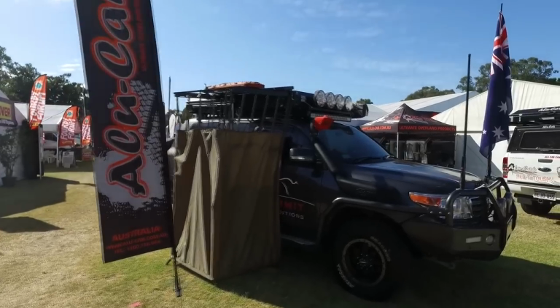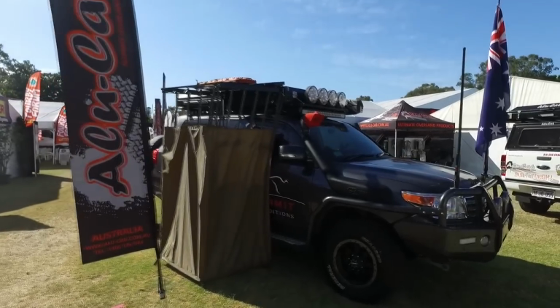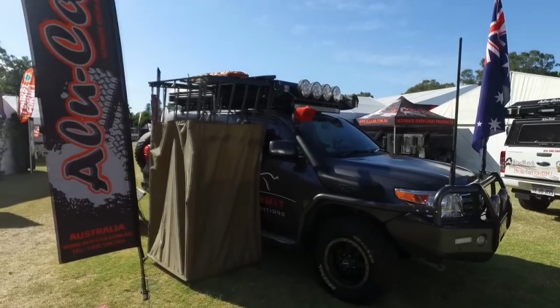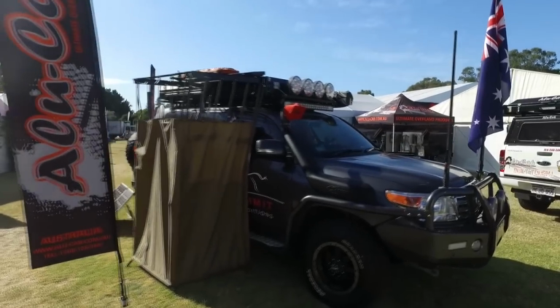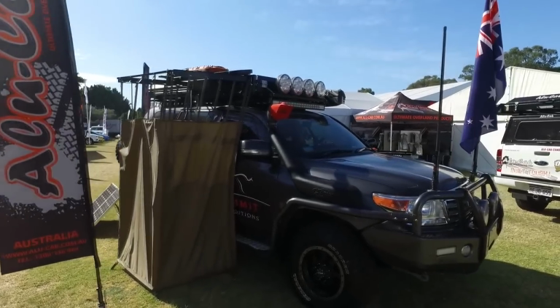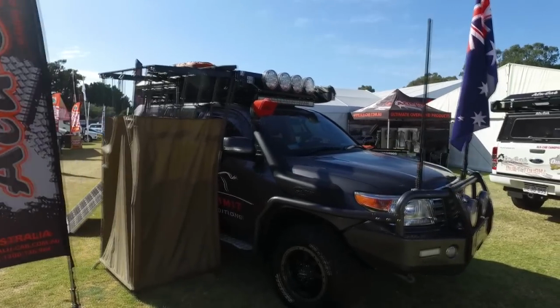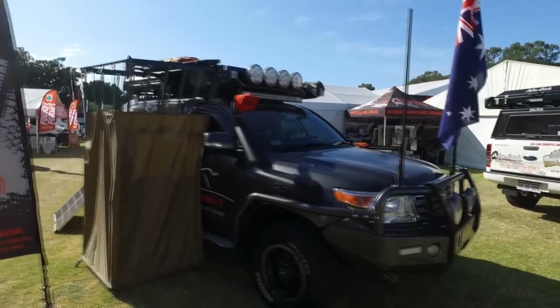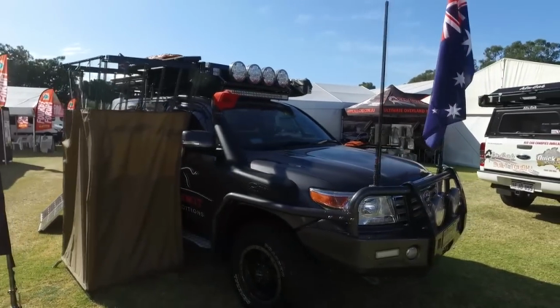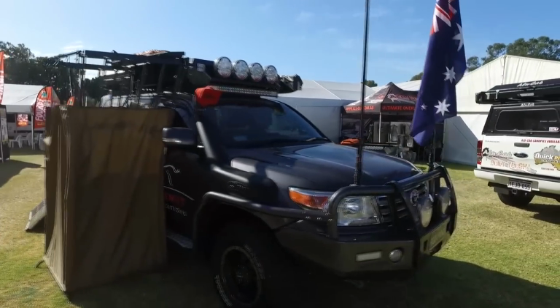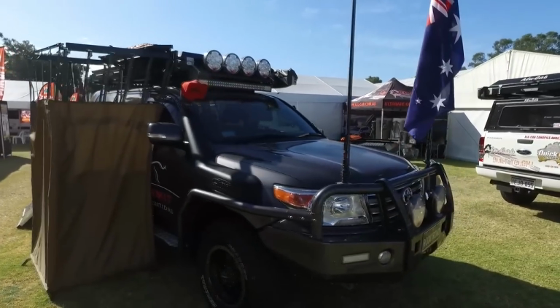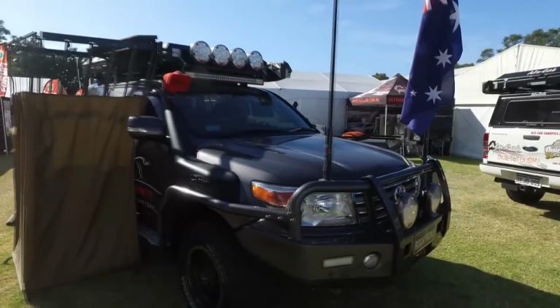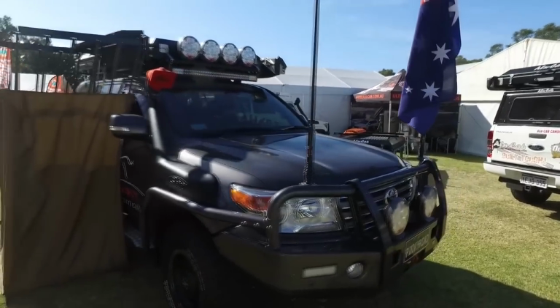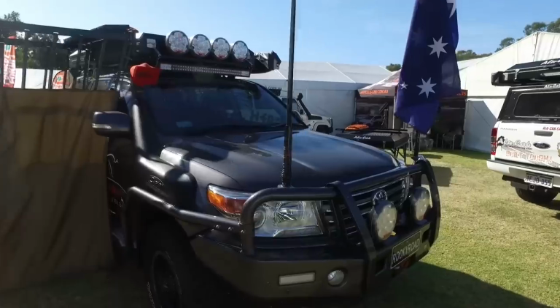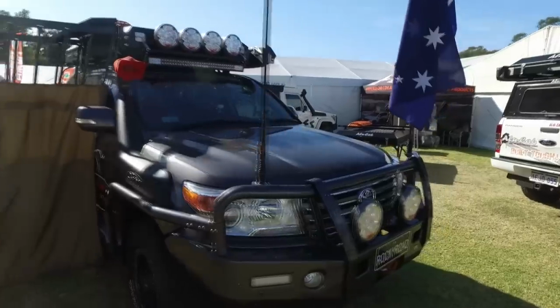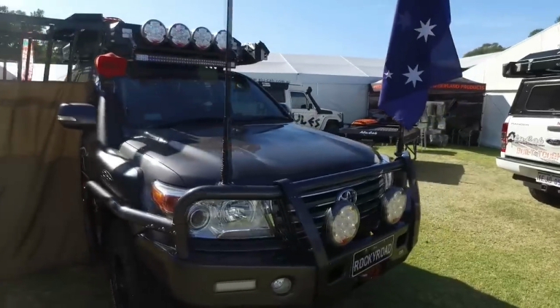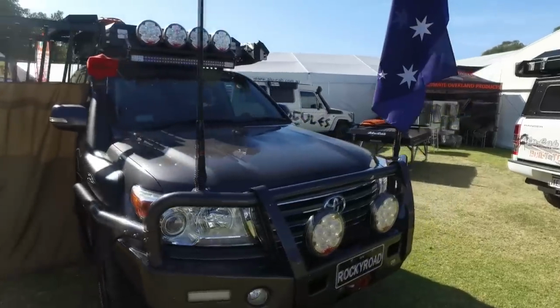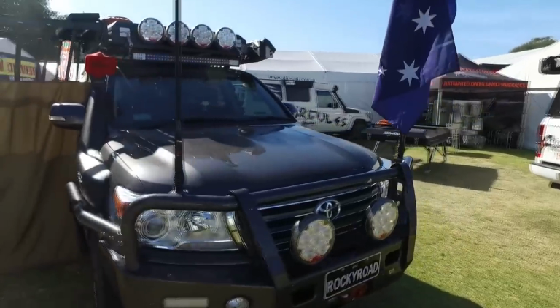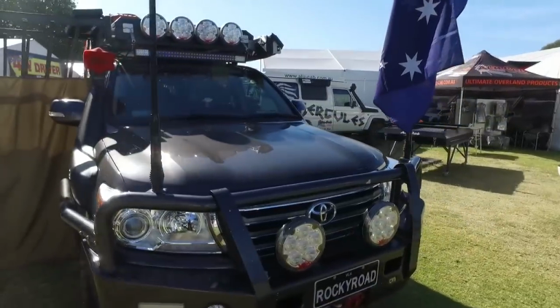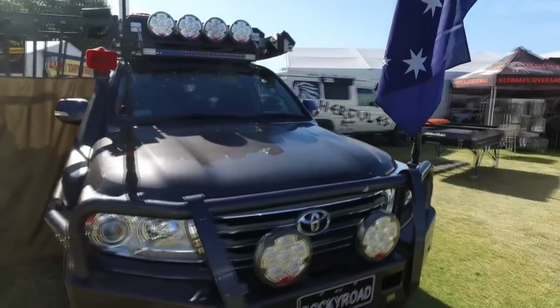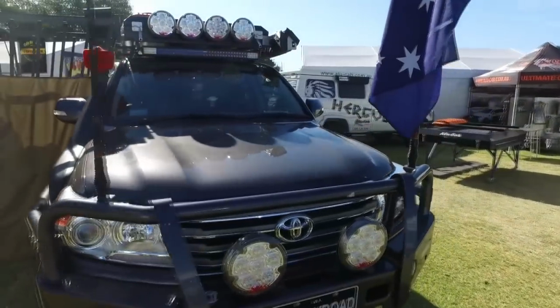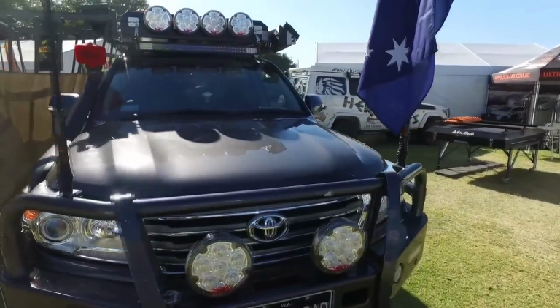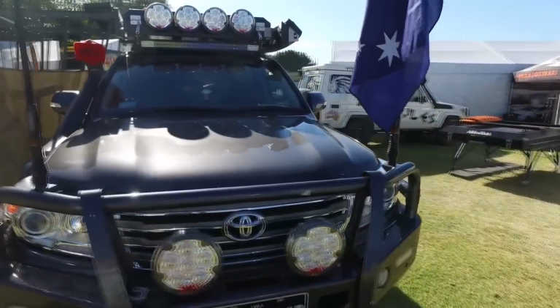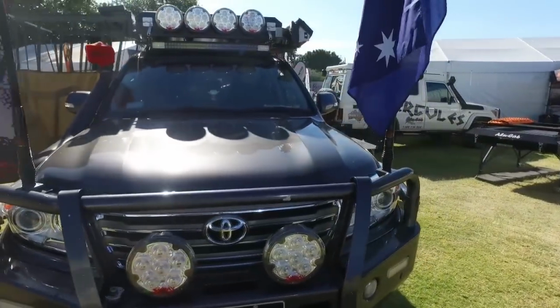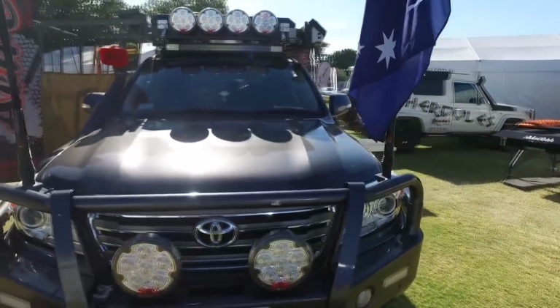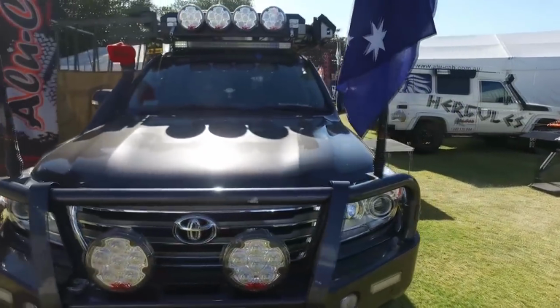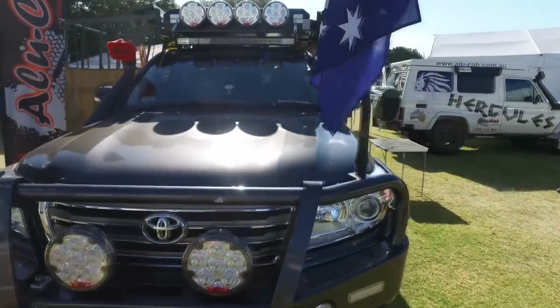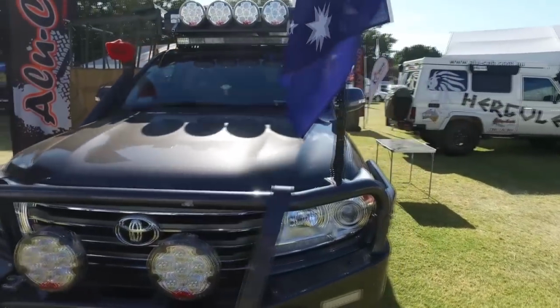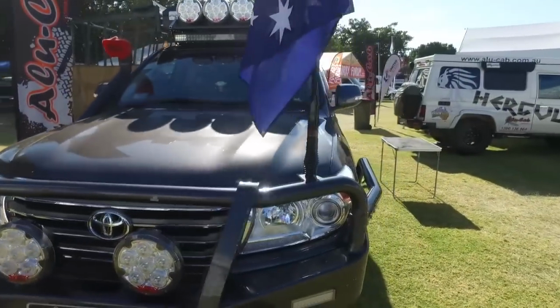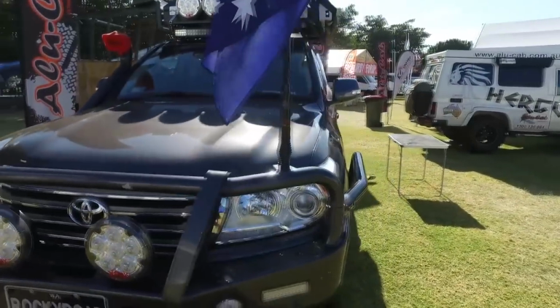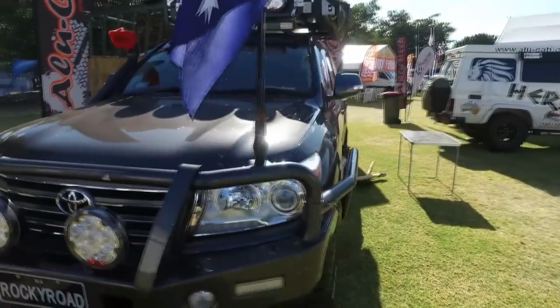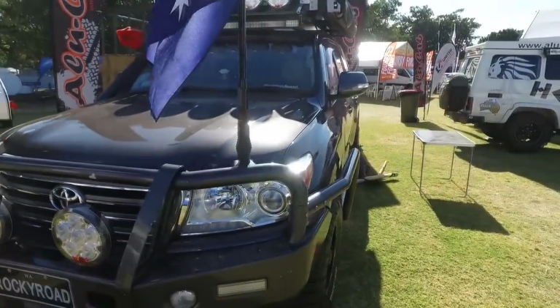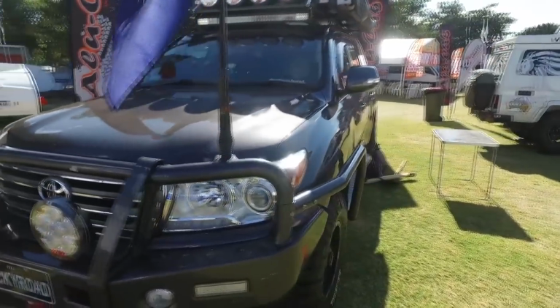Here we have Summit Exhibition's rig — he's another YouTuber with a pretty cool looking setup.